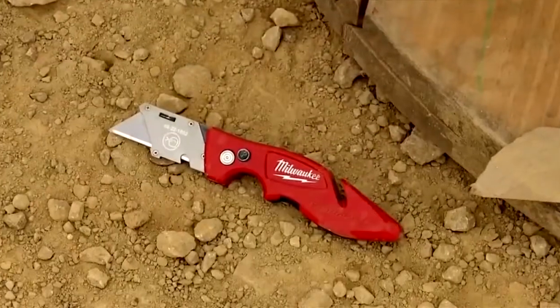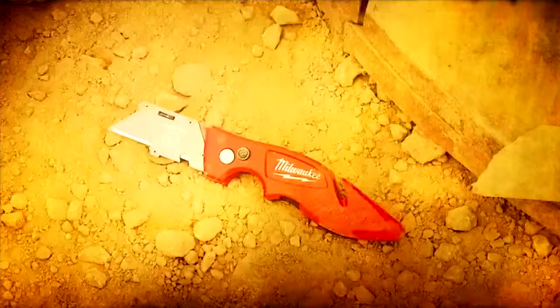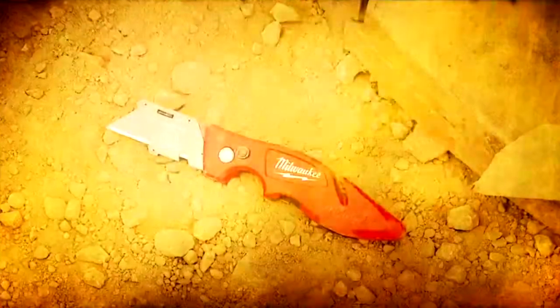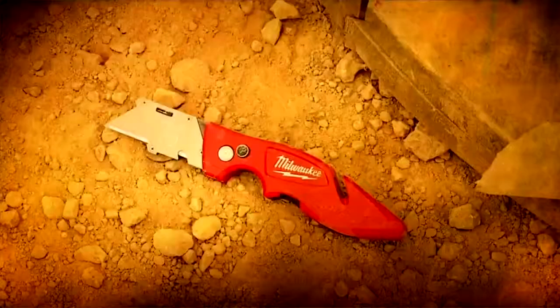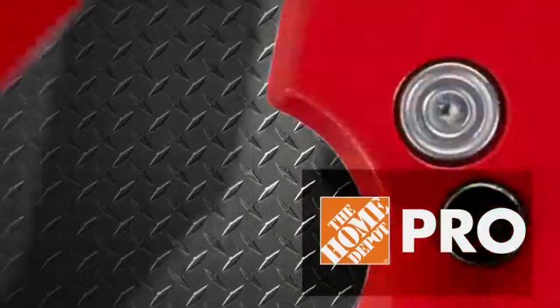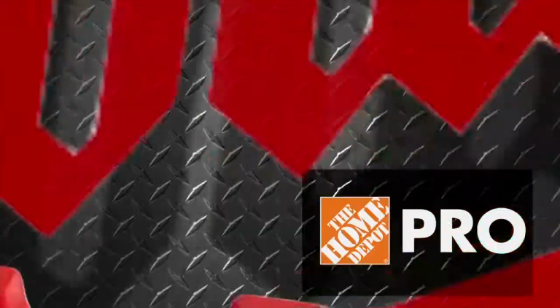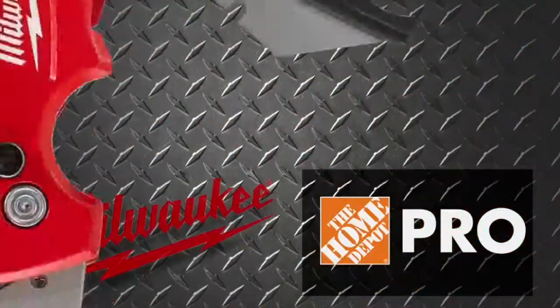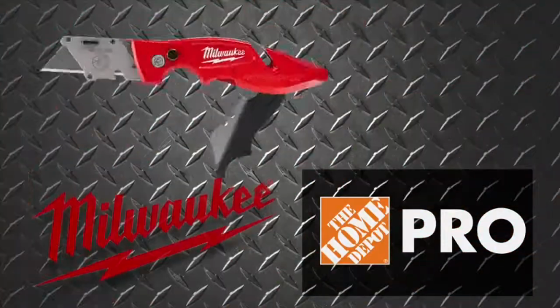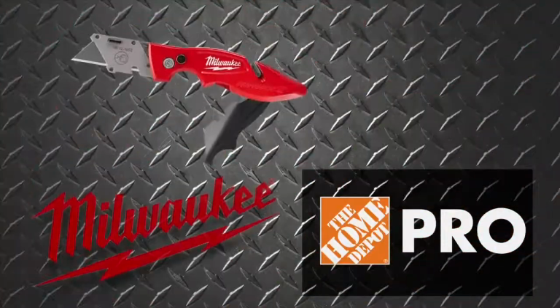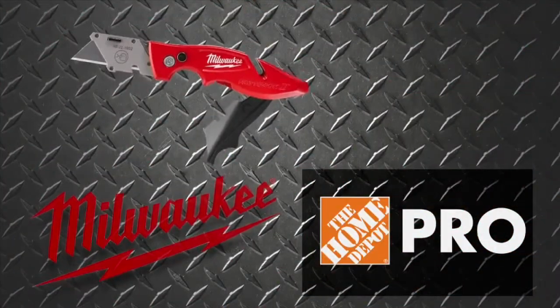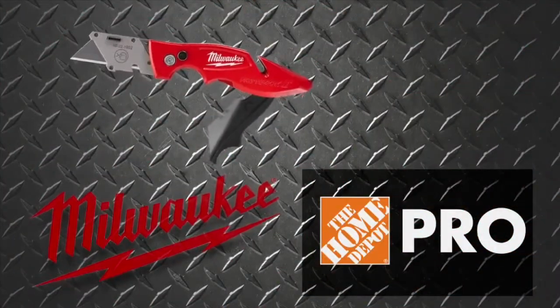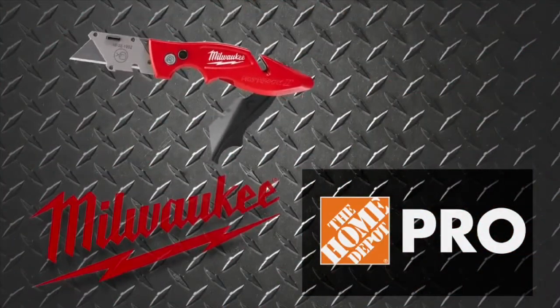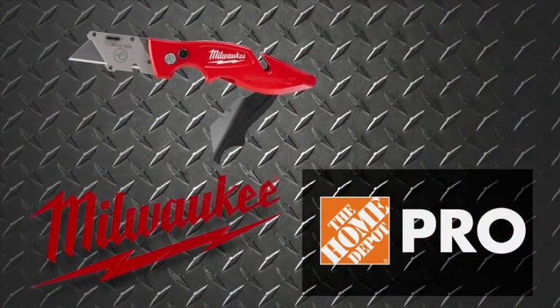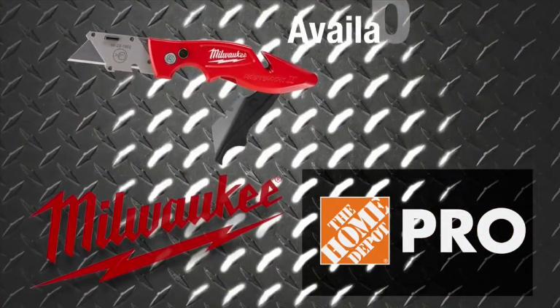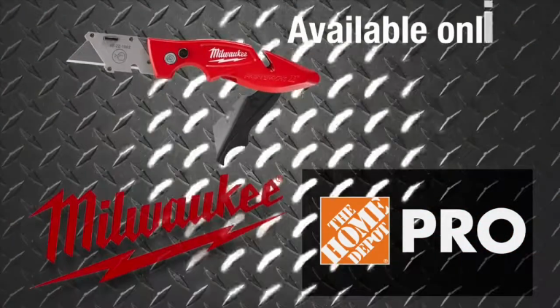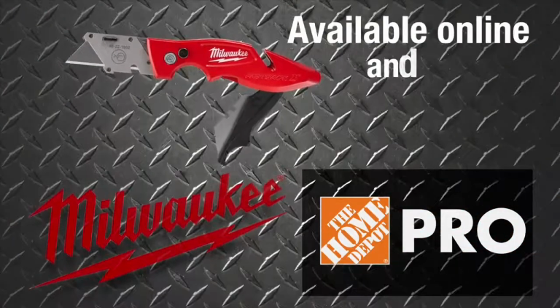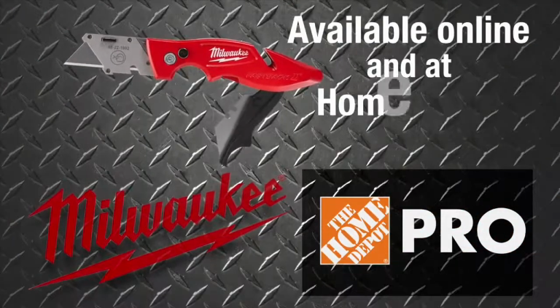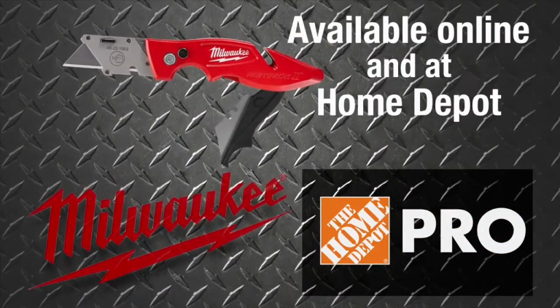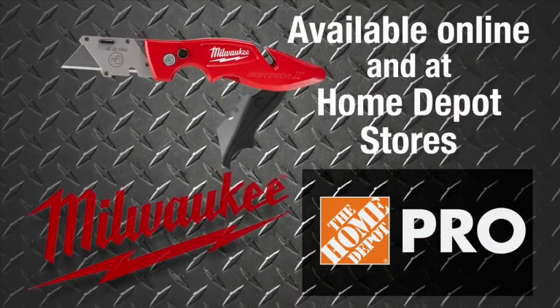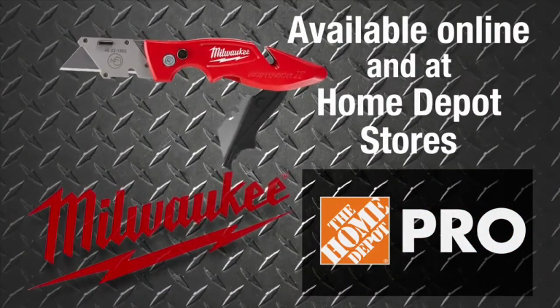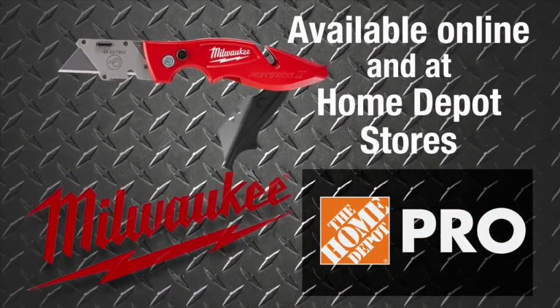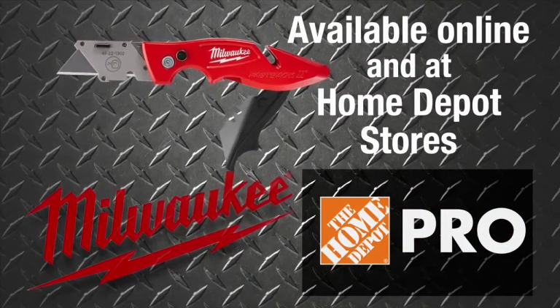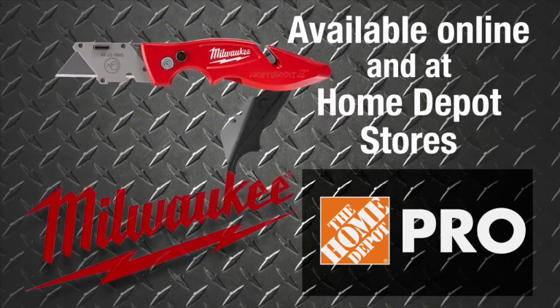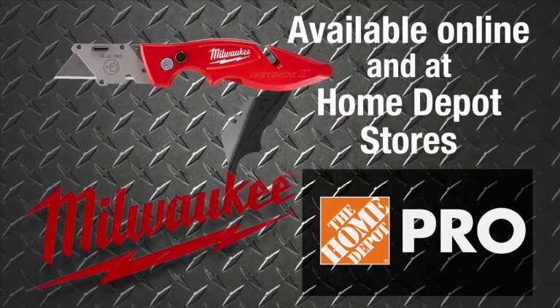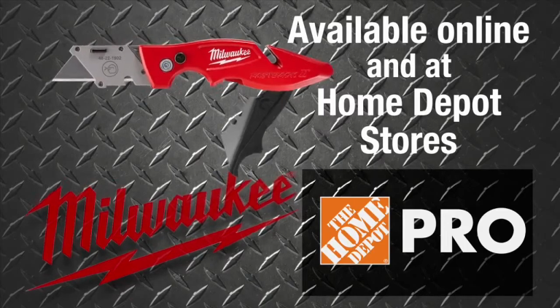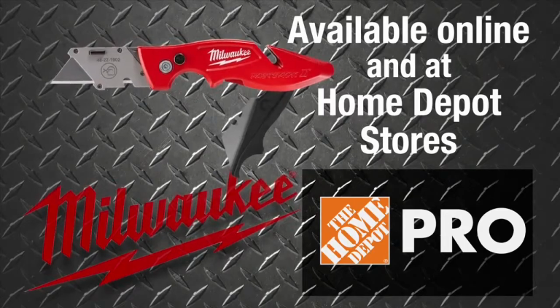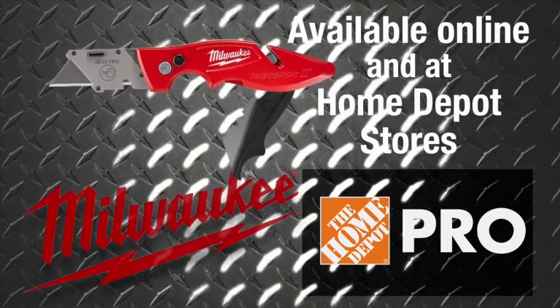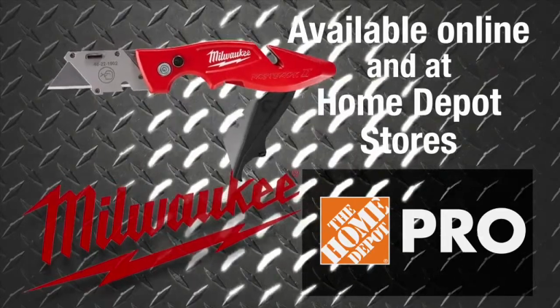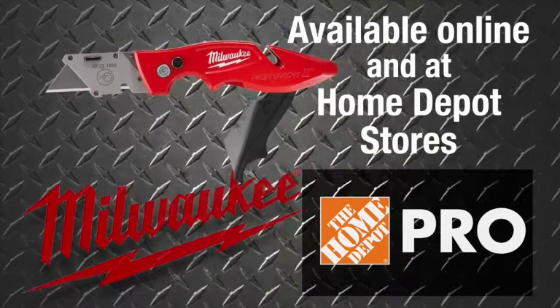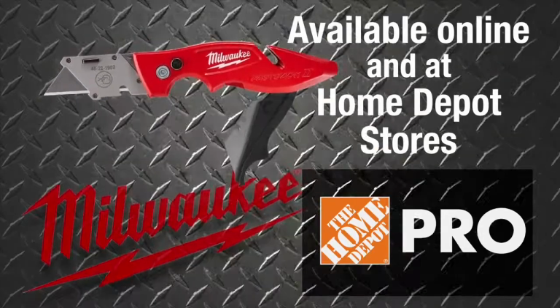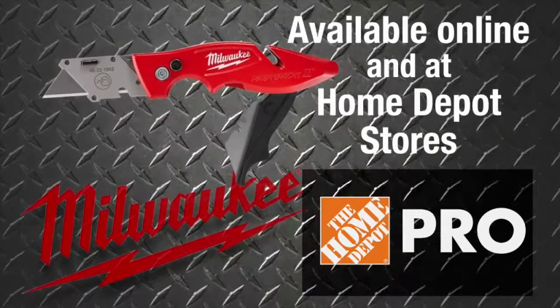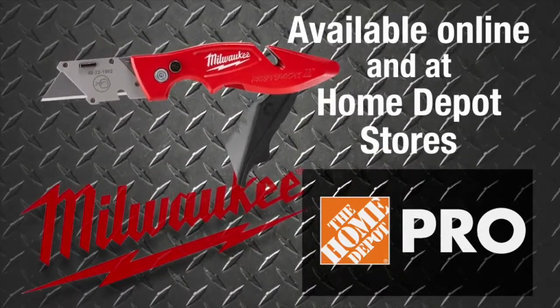The Milwaukee Fastback II. Pick up one today online and at Home Depot stores.